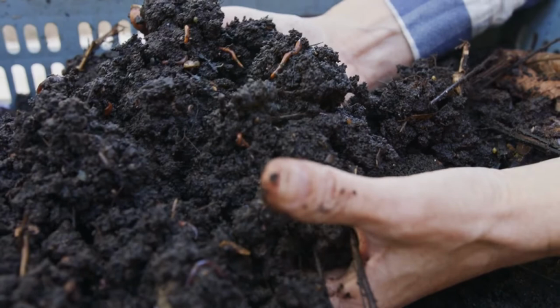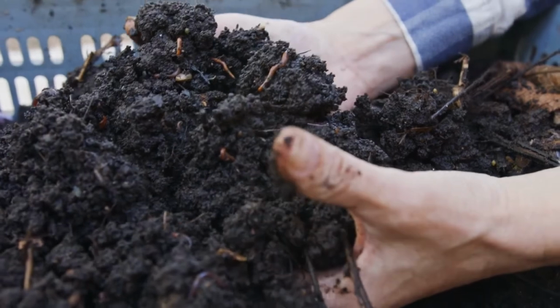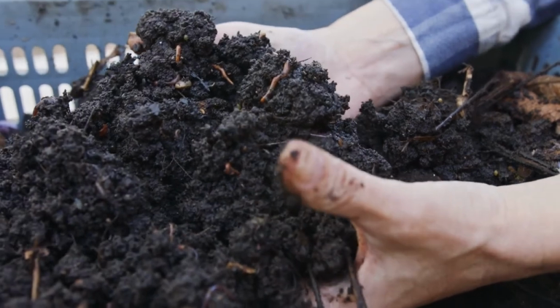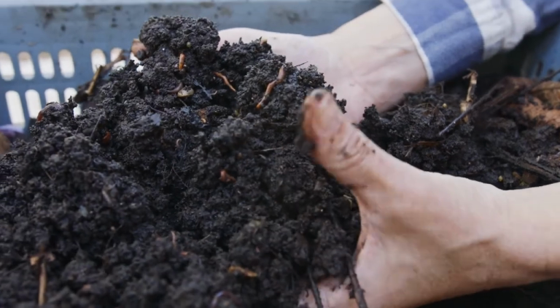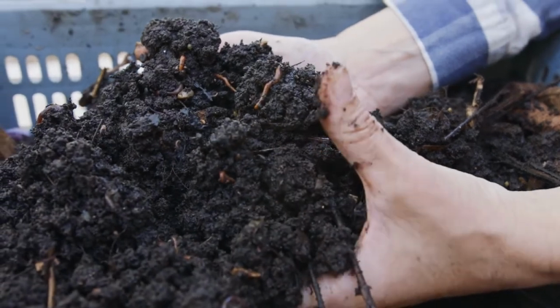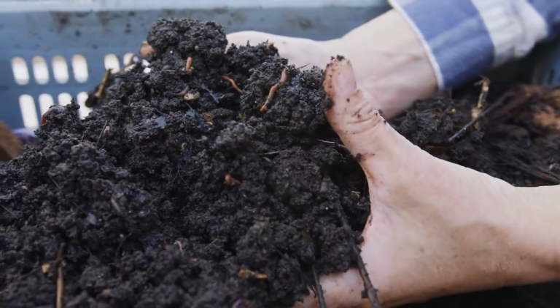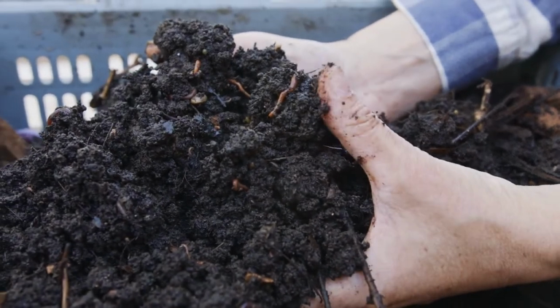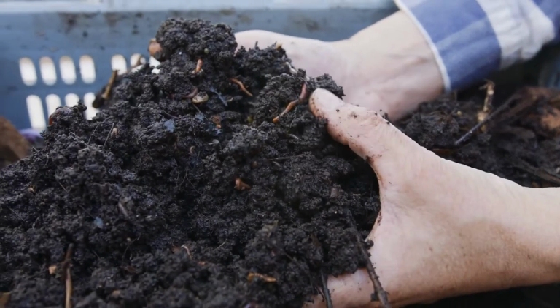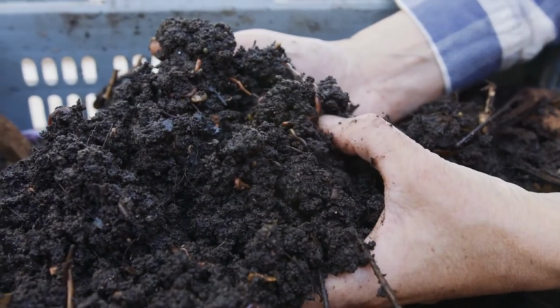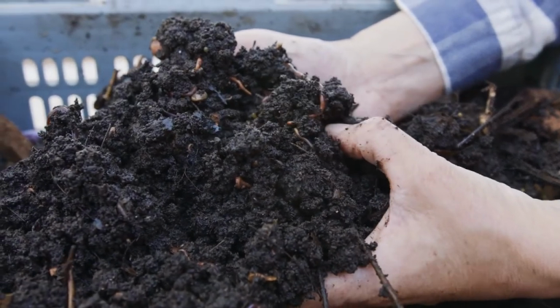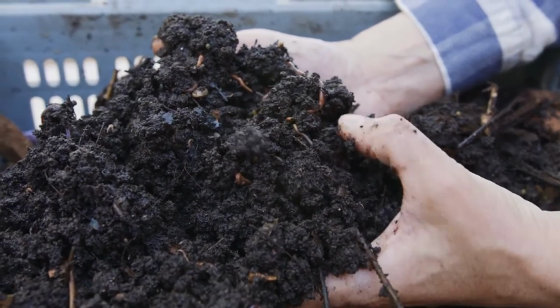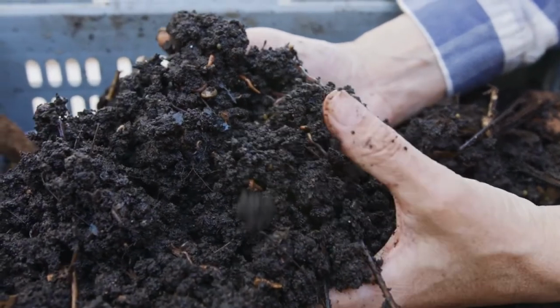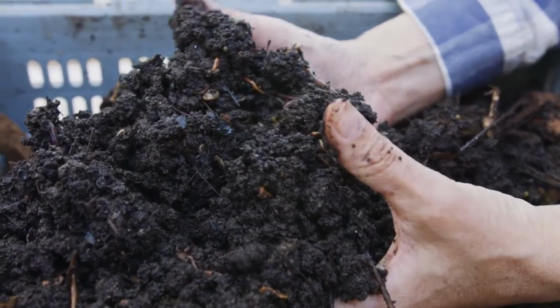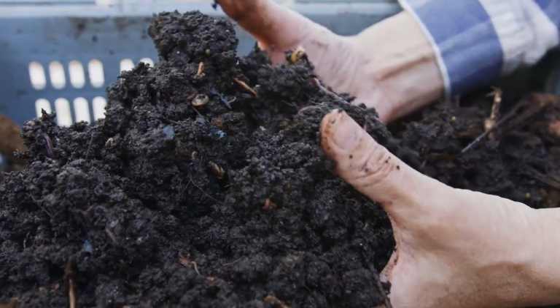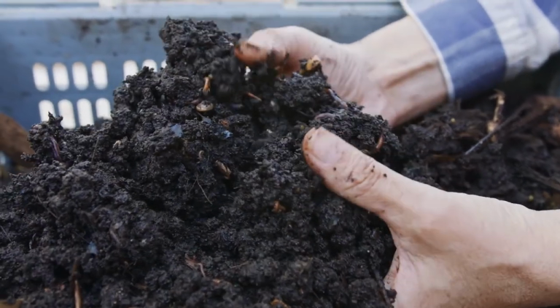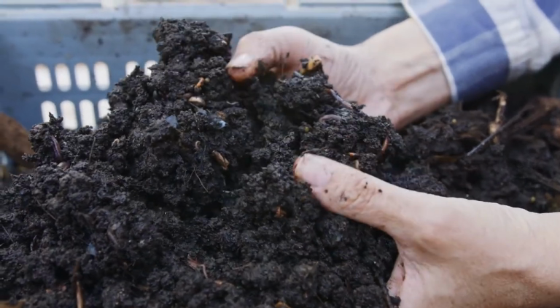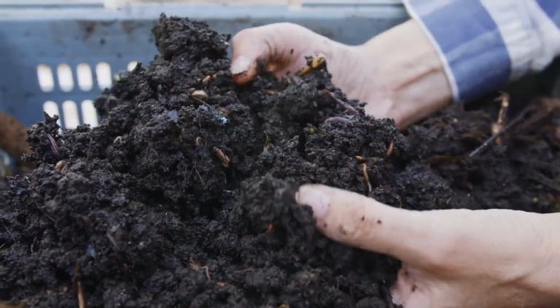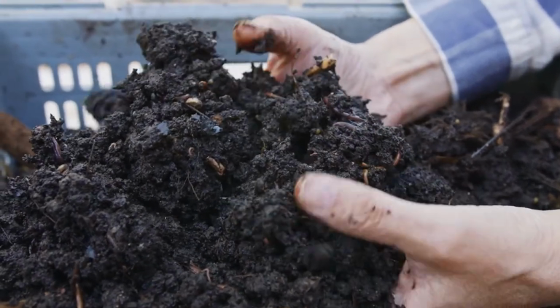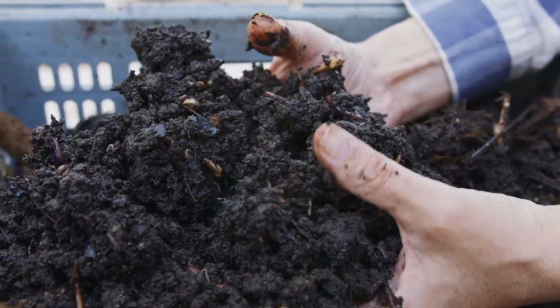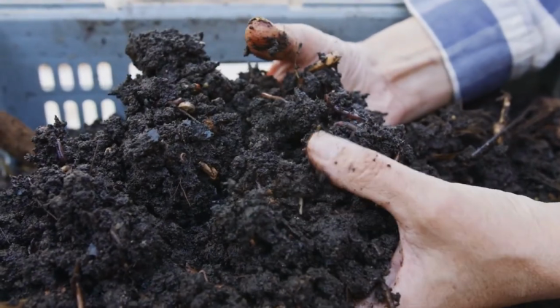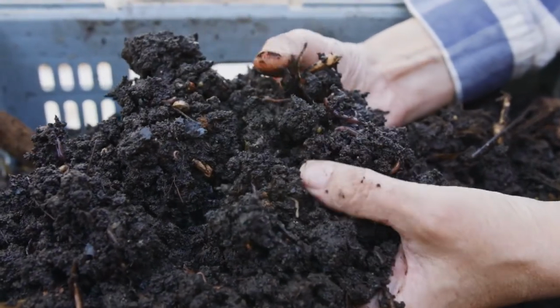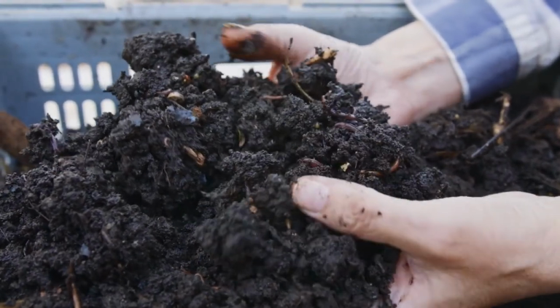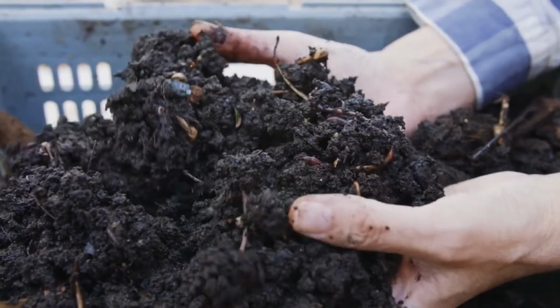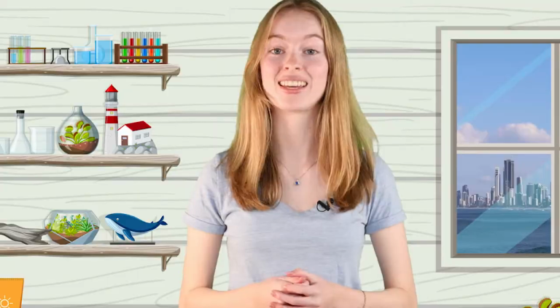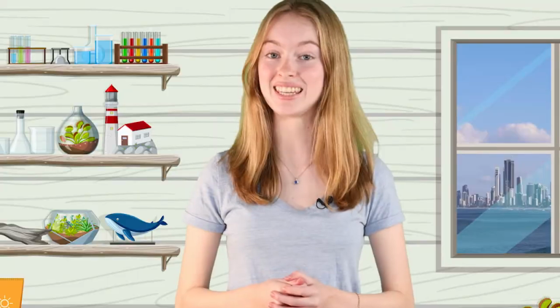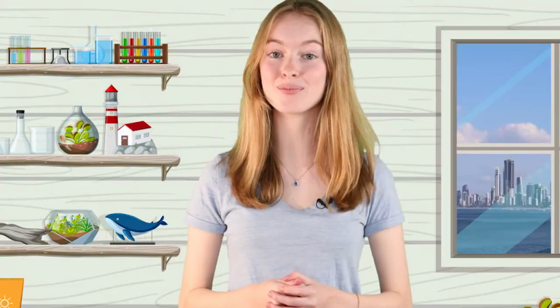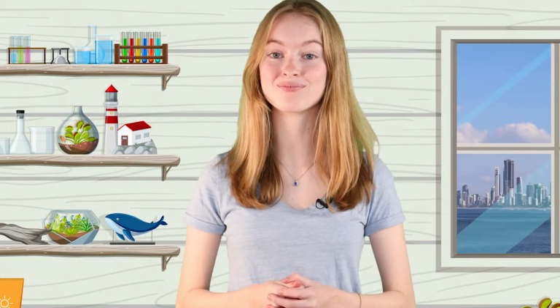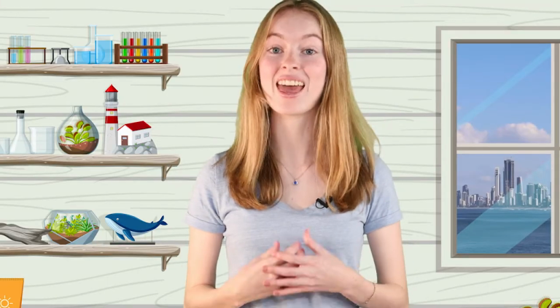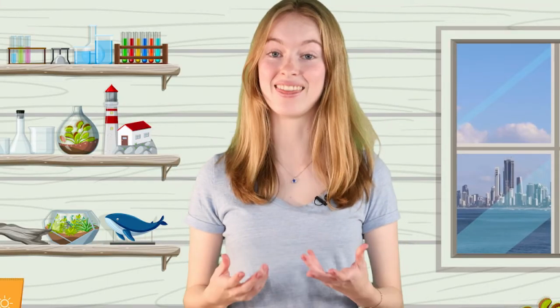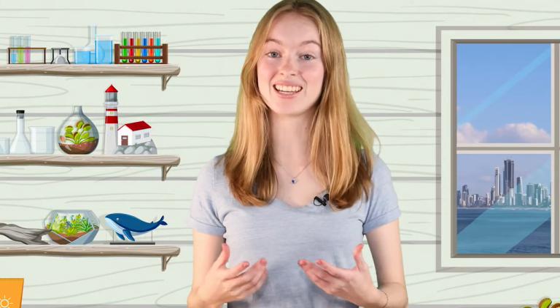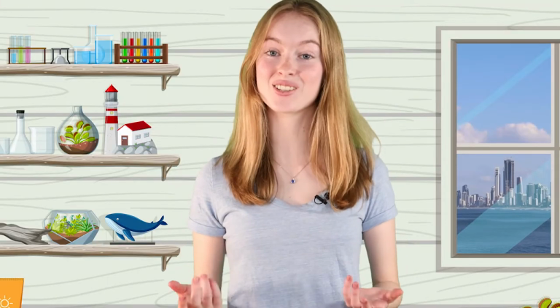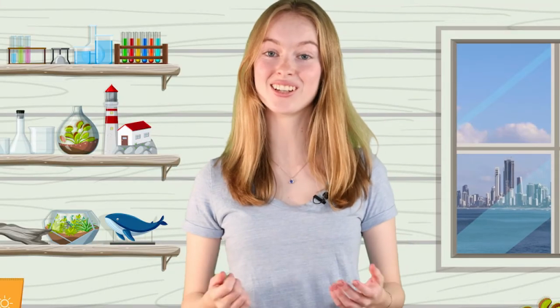In their underground burrows, earthworms feed on organic matter in the soil. Yep, they eat soil!